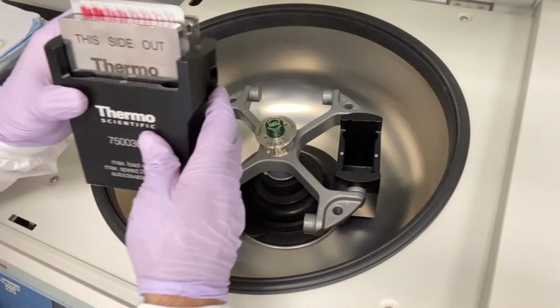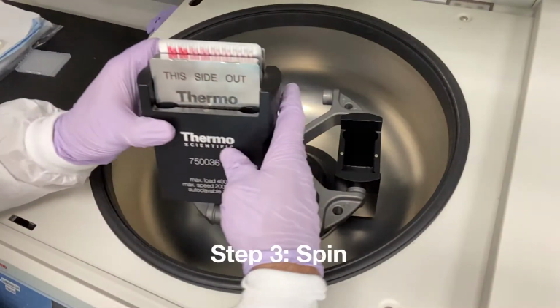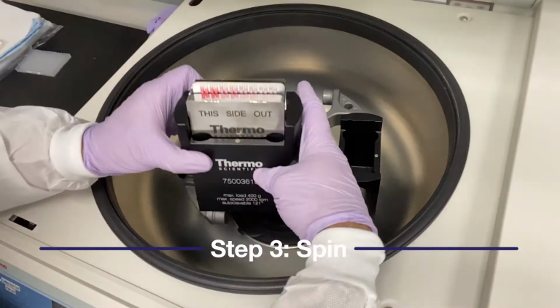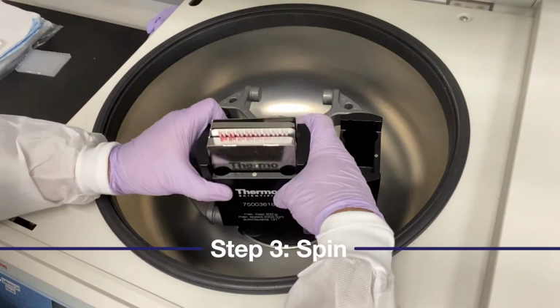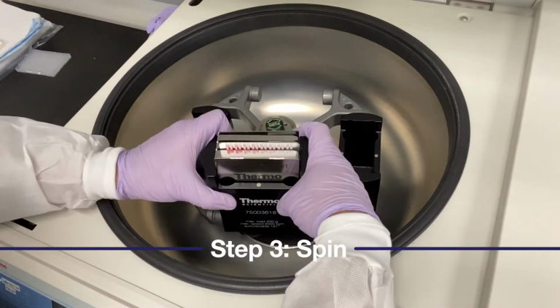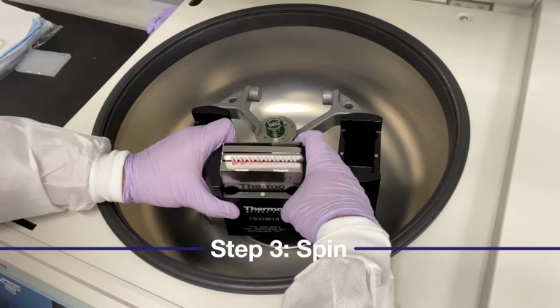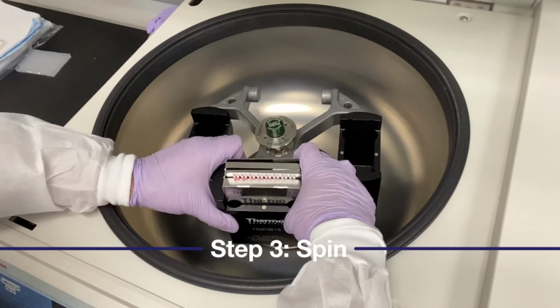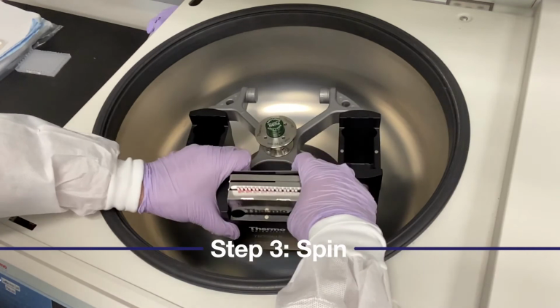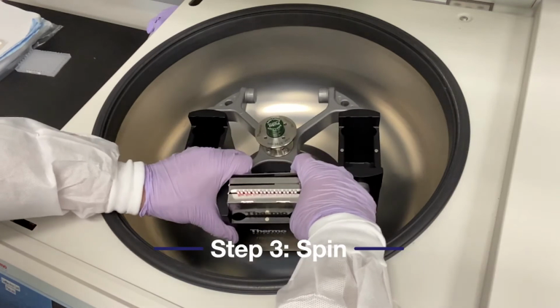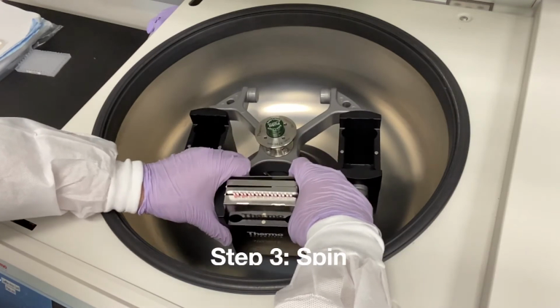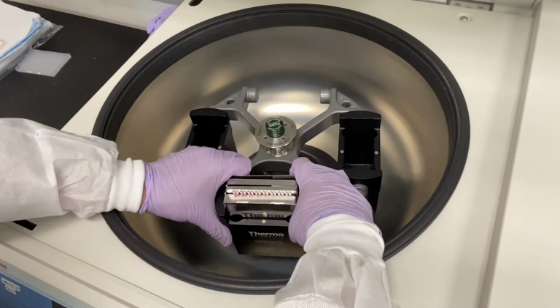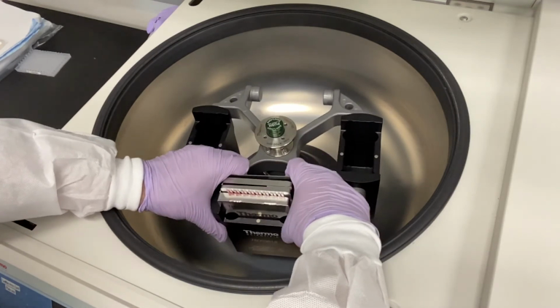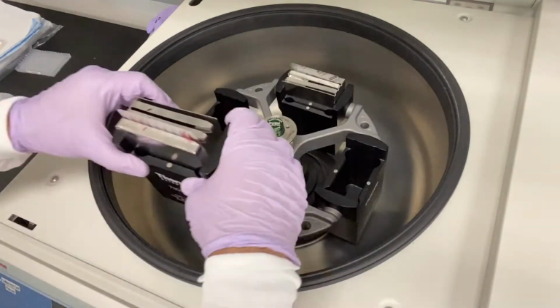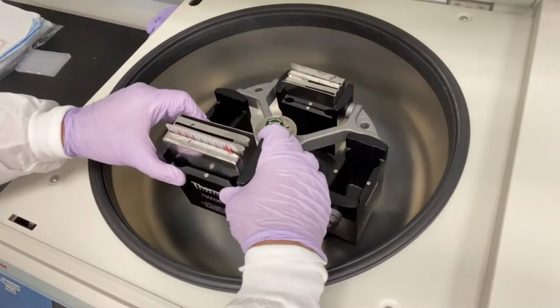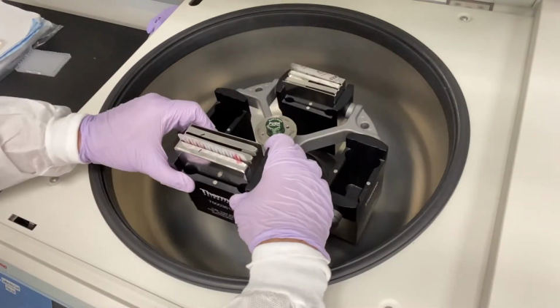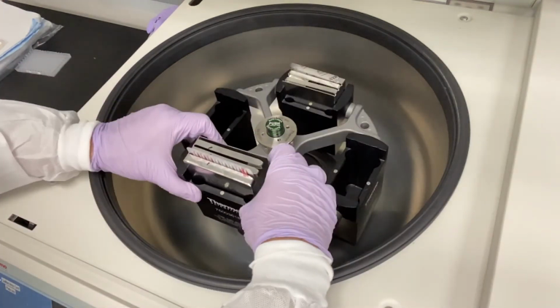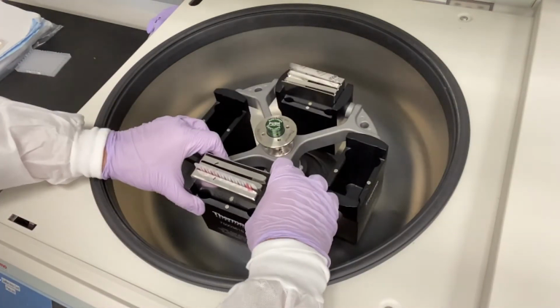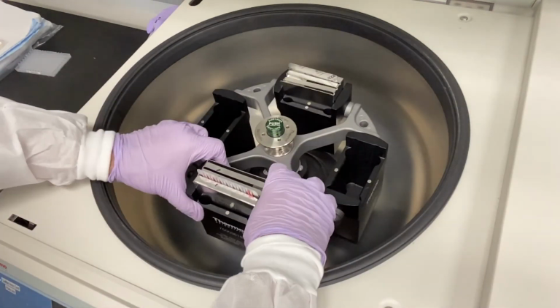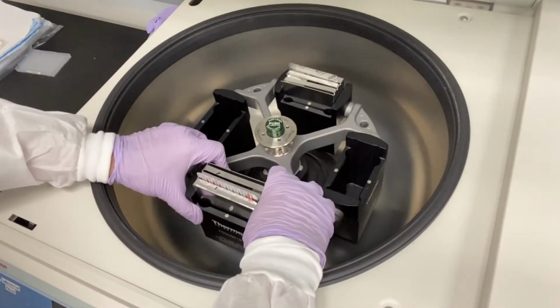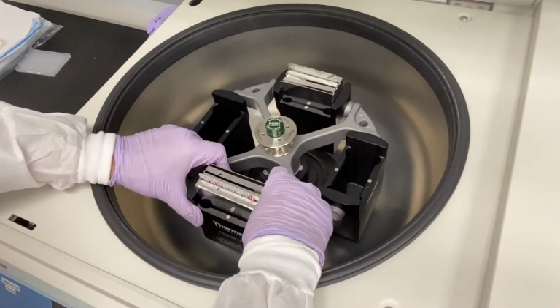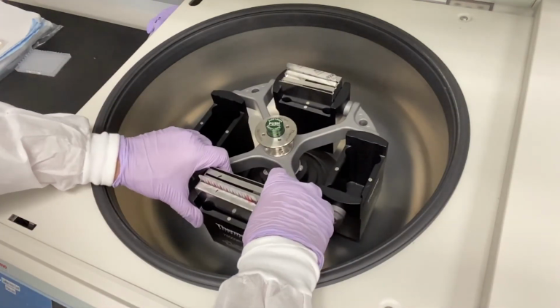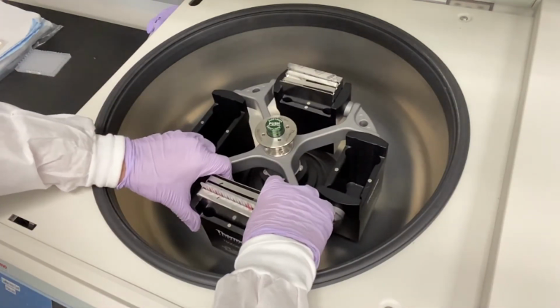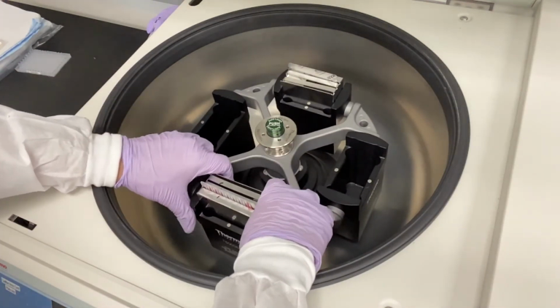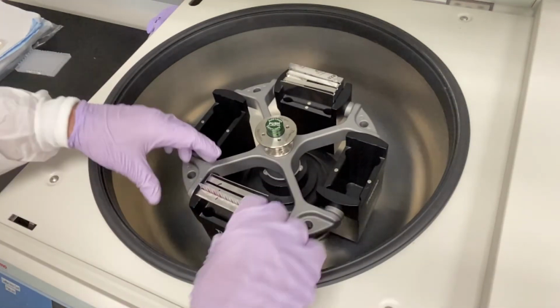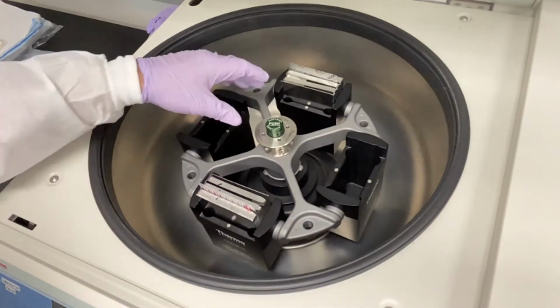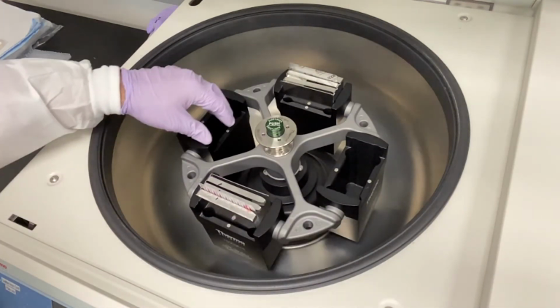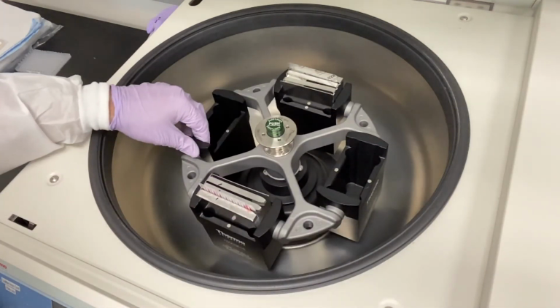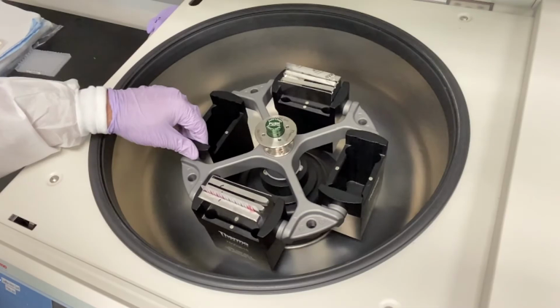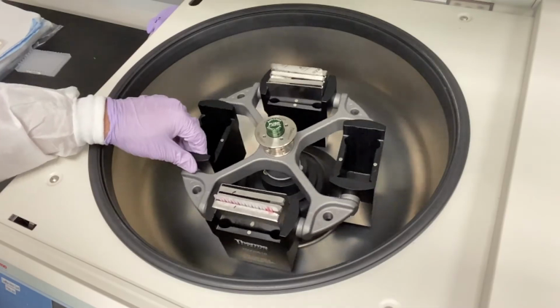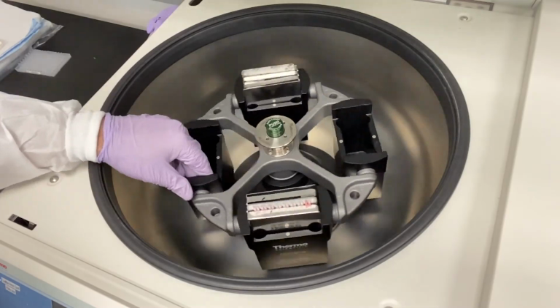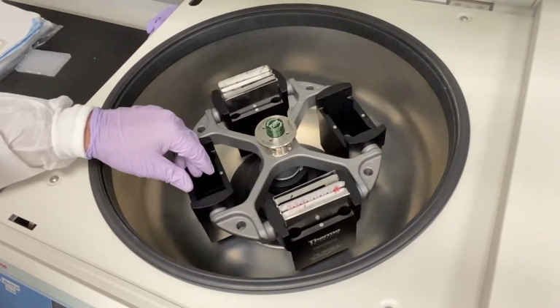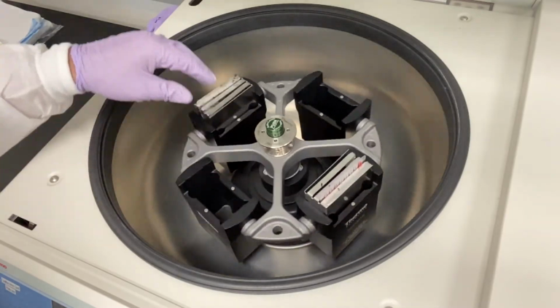Next, we'll be centrifuging our card by doing two spins for one minute each. This will equally distribute the samples into all the reaction wells.